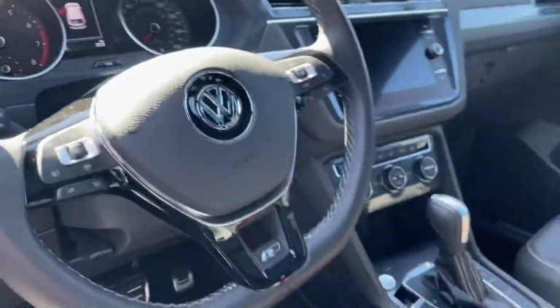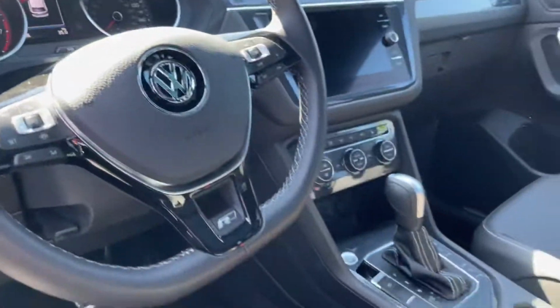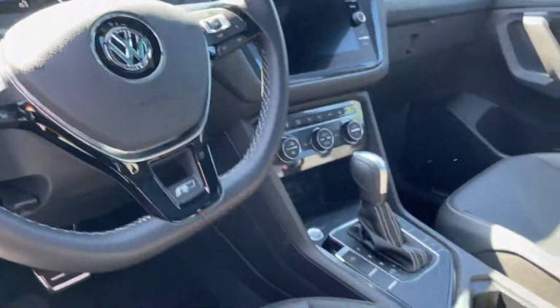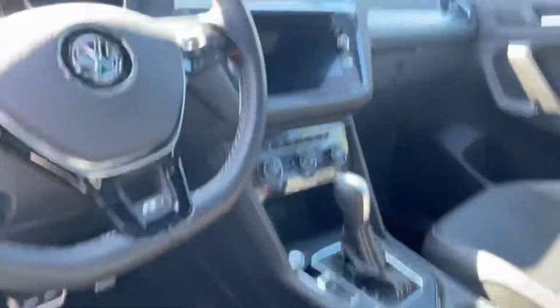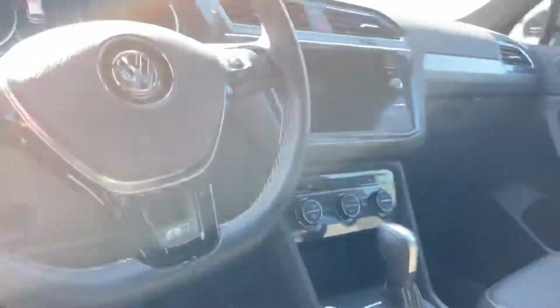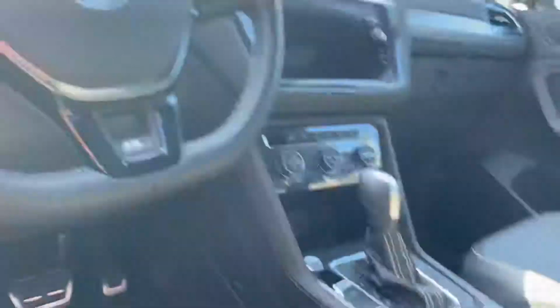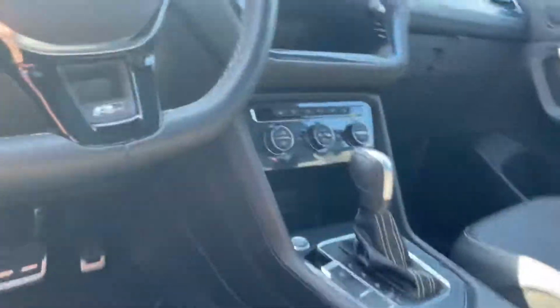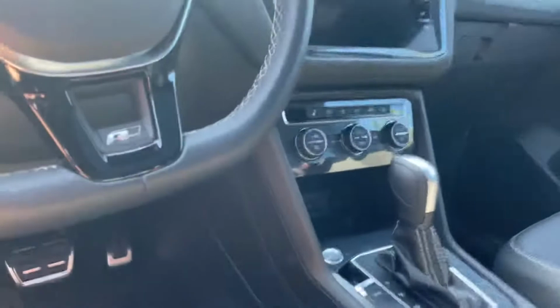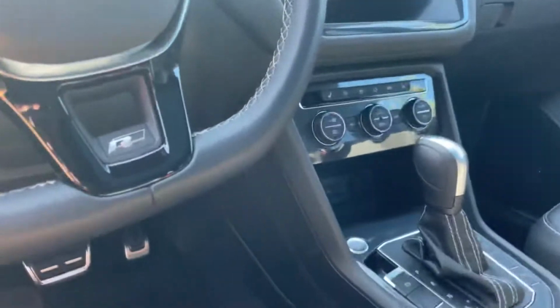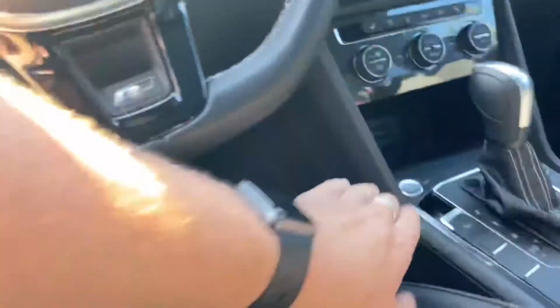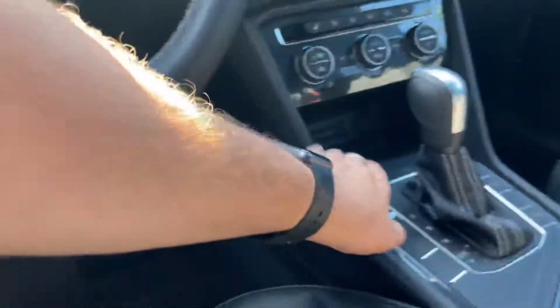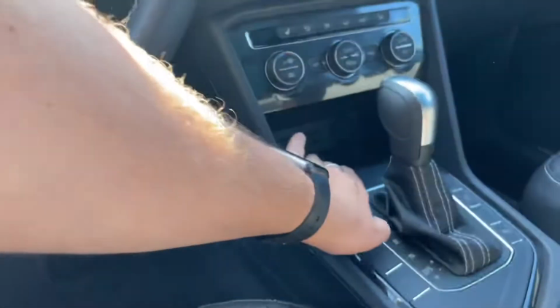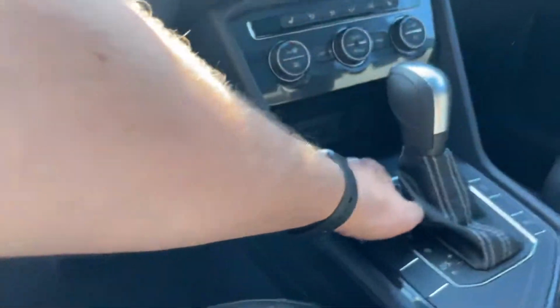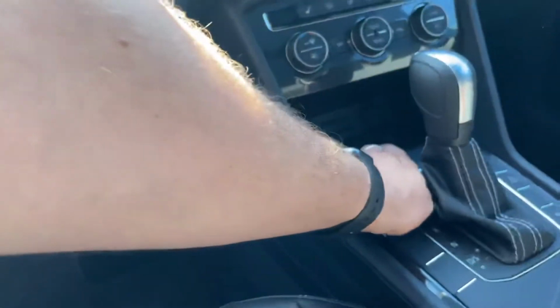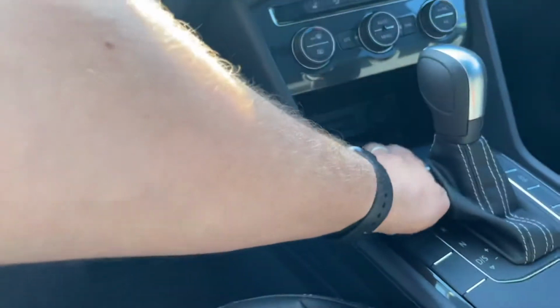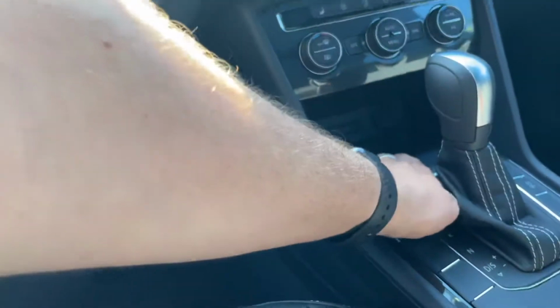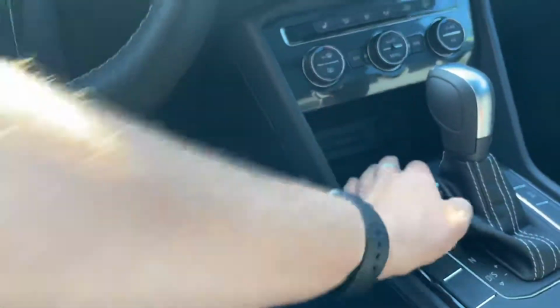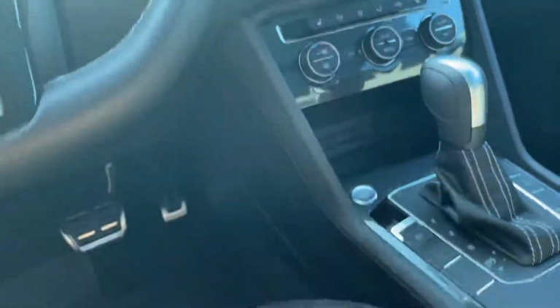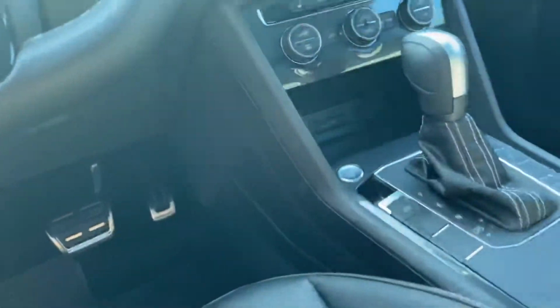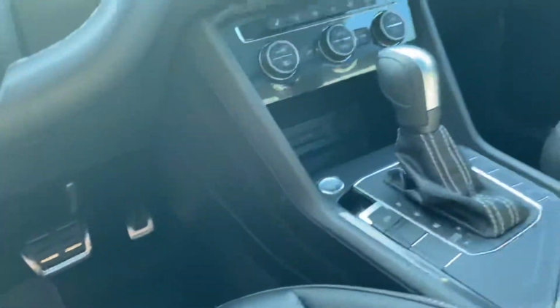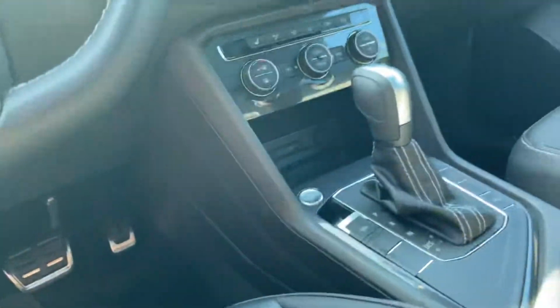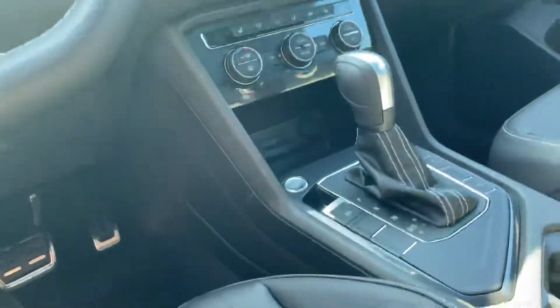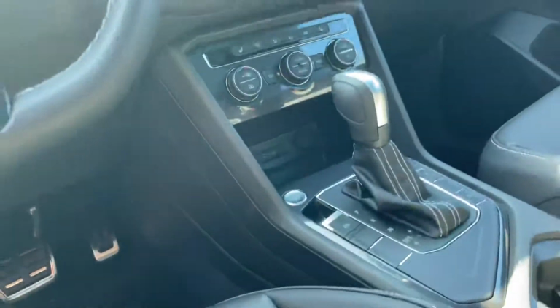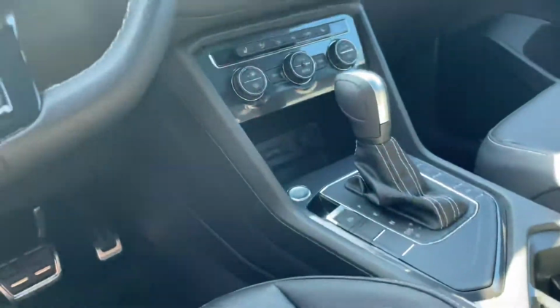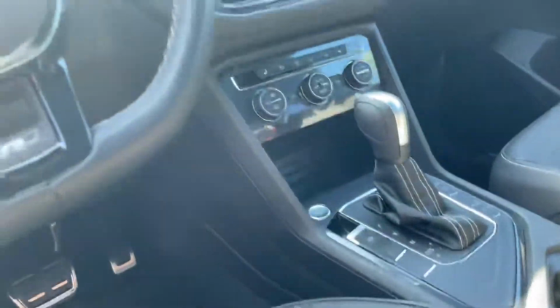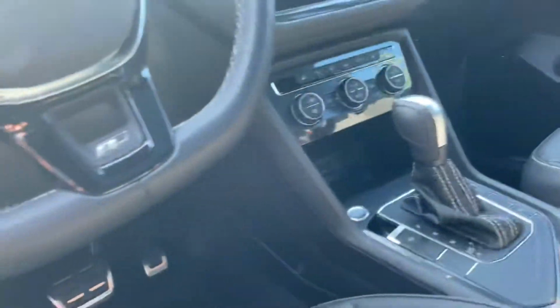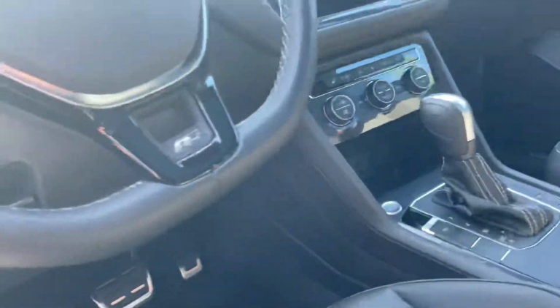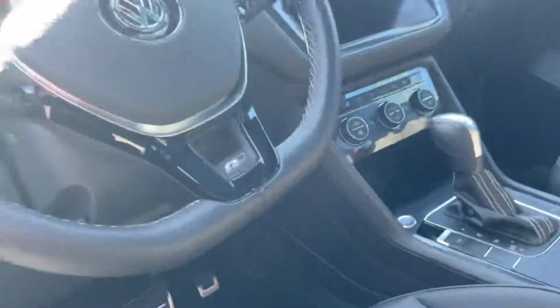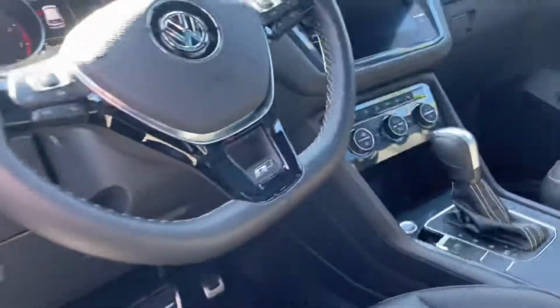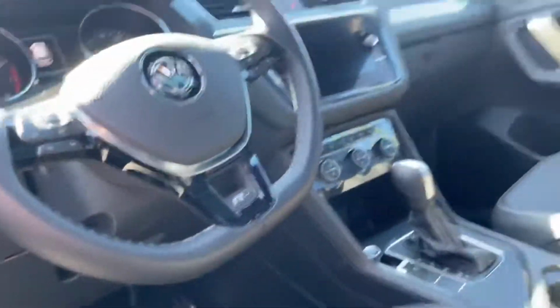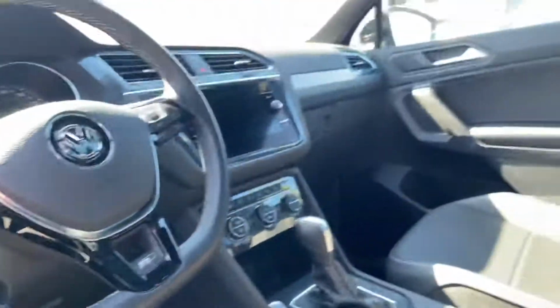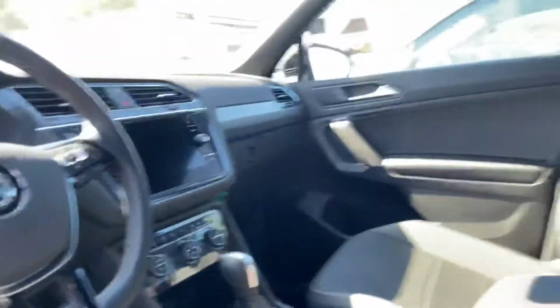One of my favorite features might have to be this right here — slide your phone in and it will actually start charging.